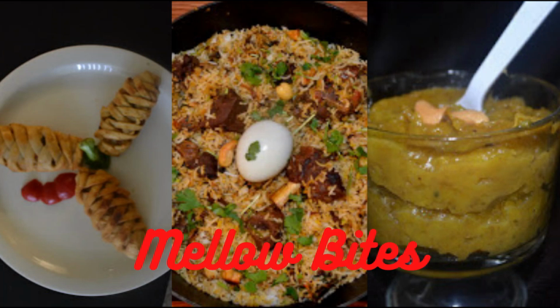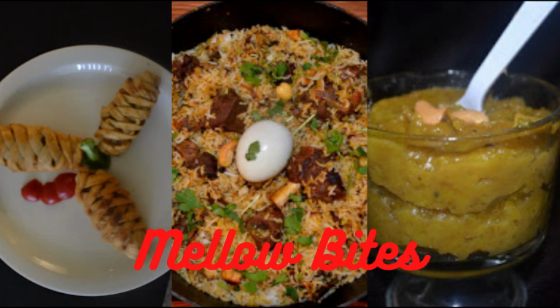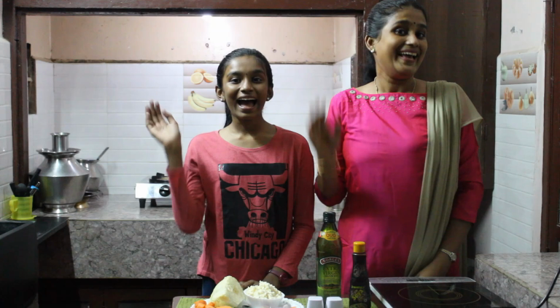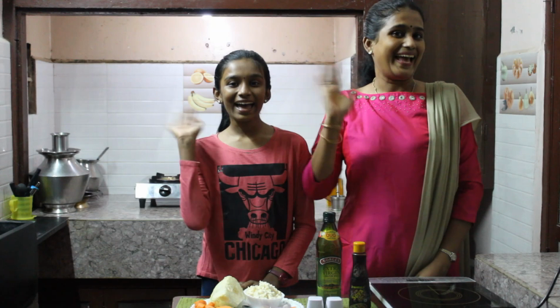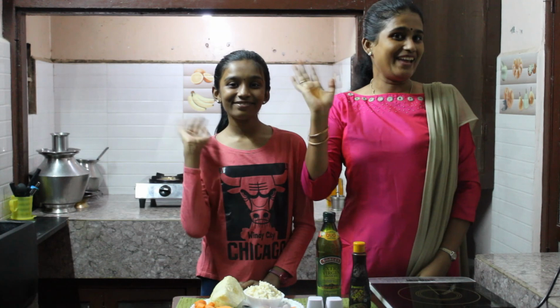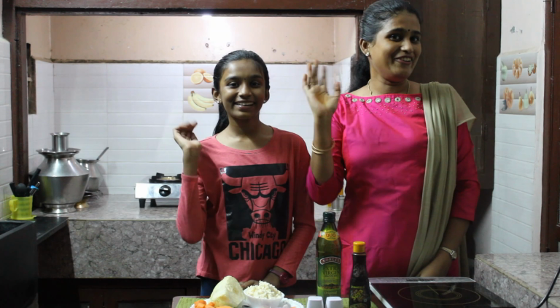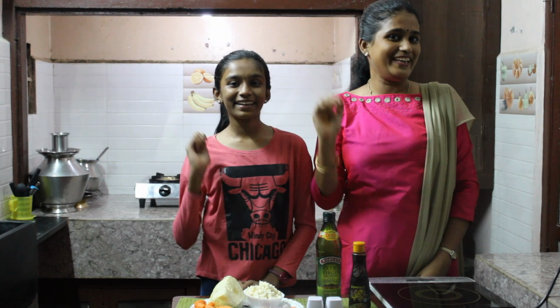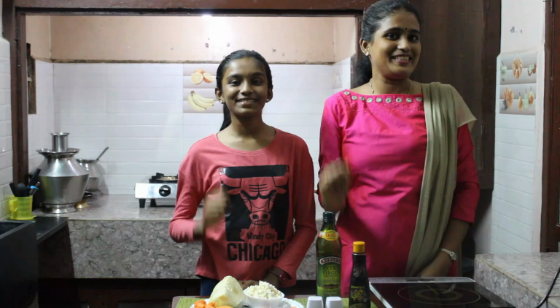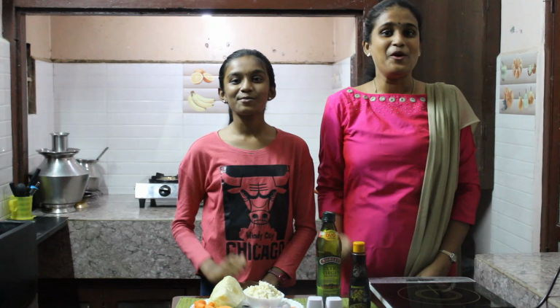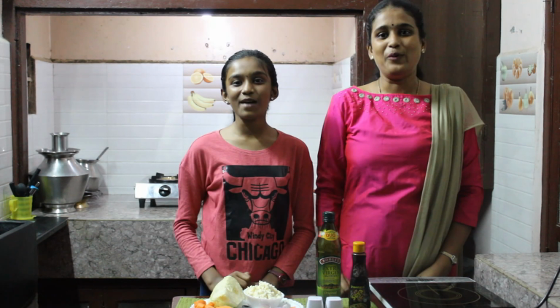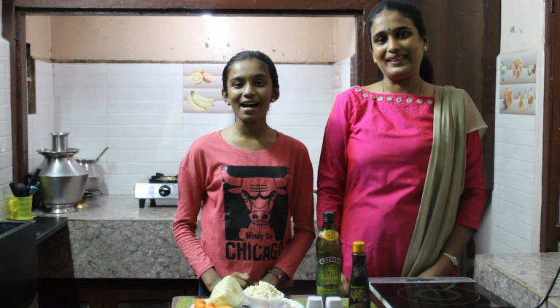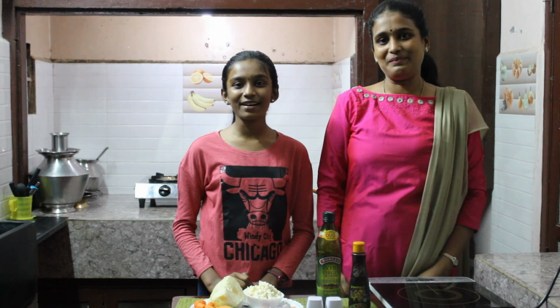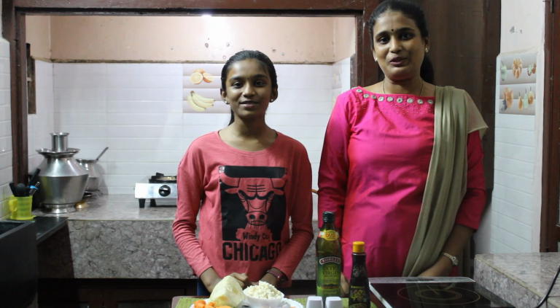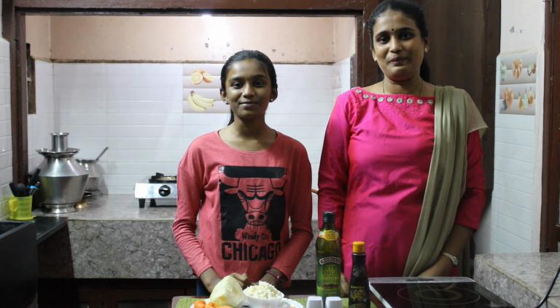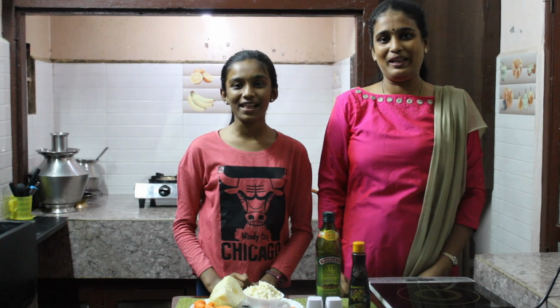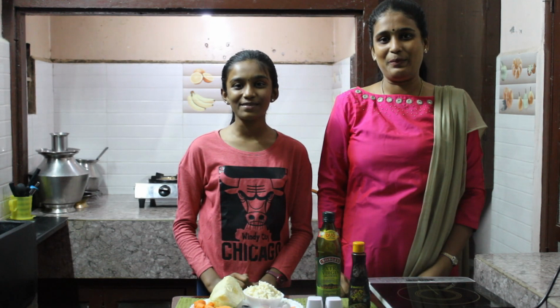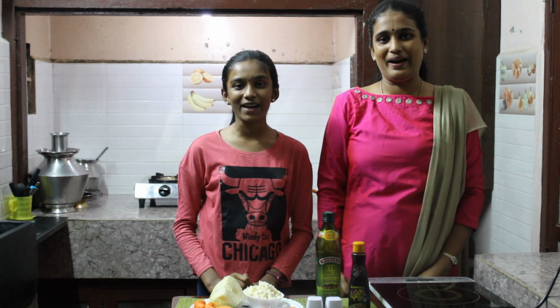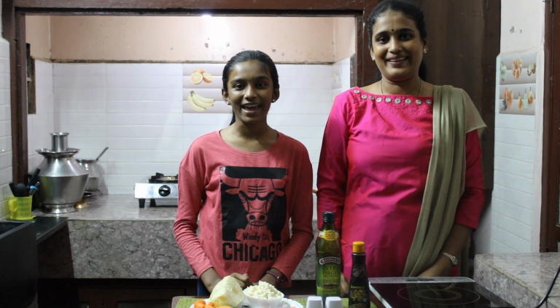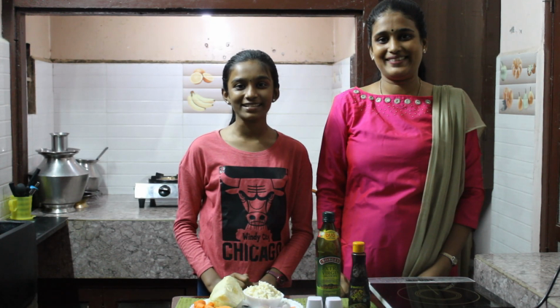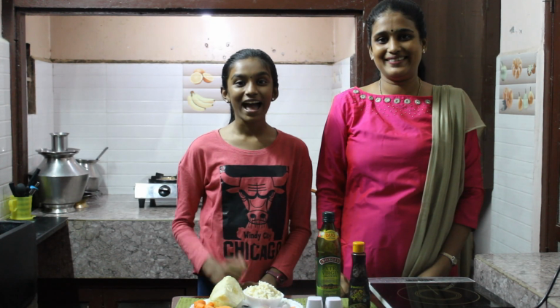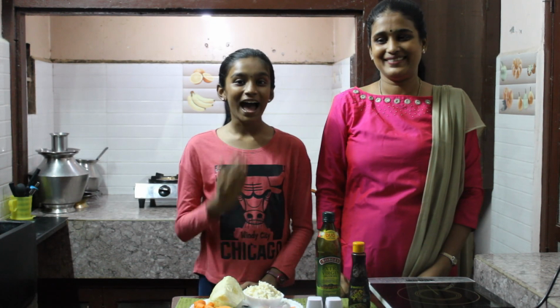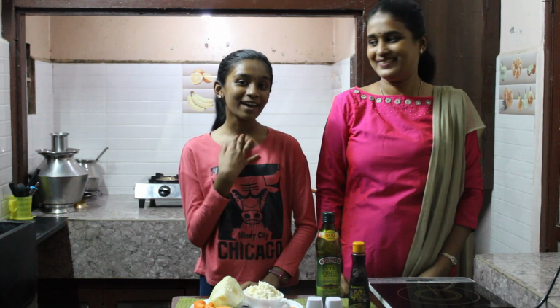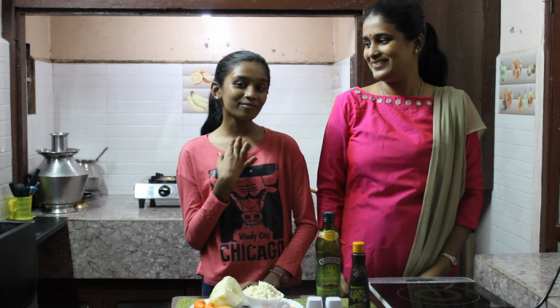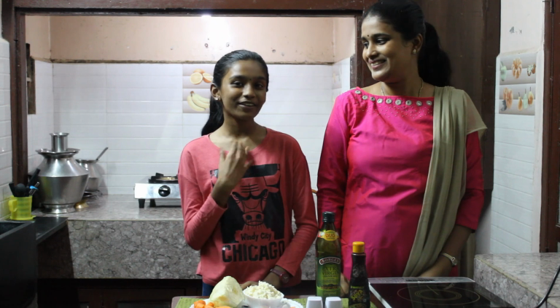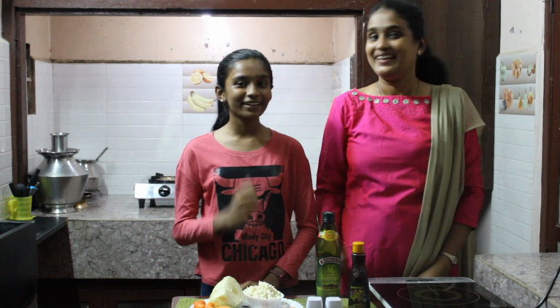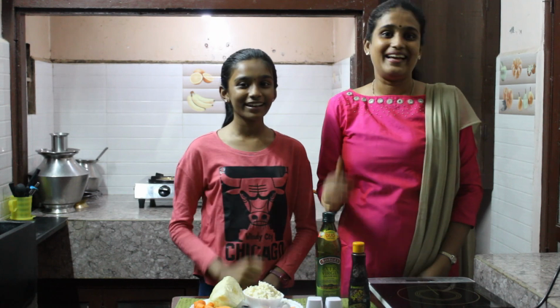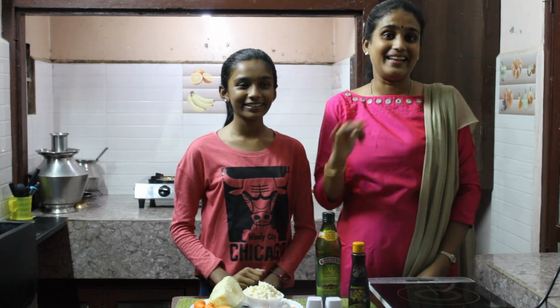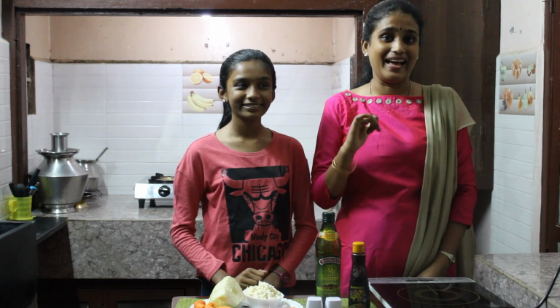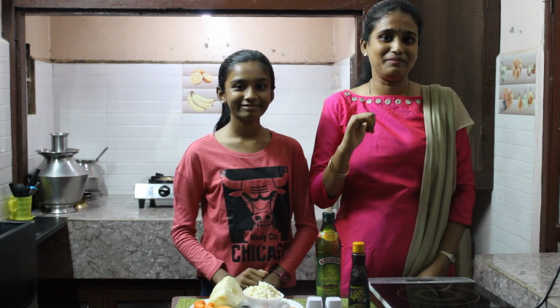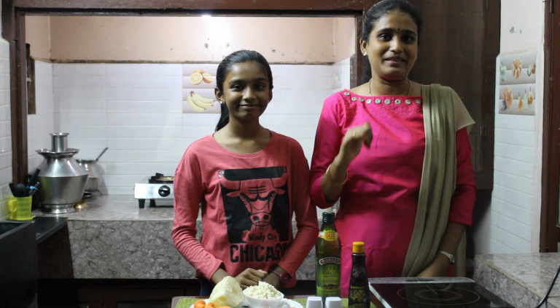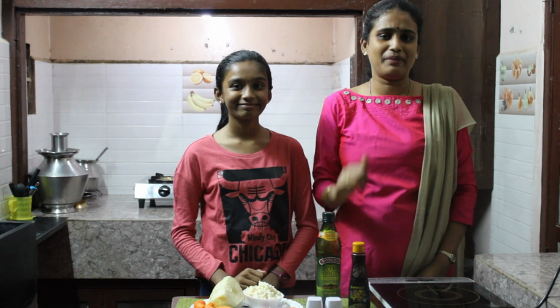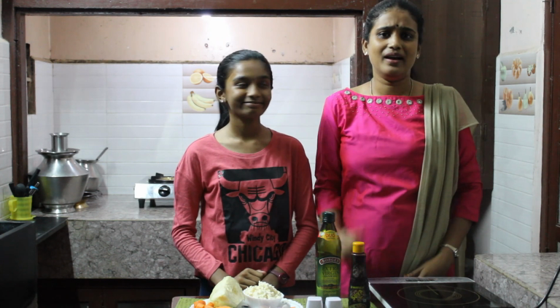Hi everybody, welcome to Mellow Wives. I'm Porna and I'm Deepa.